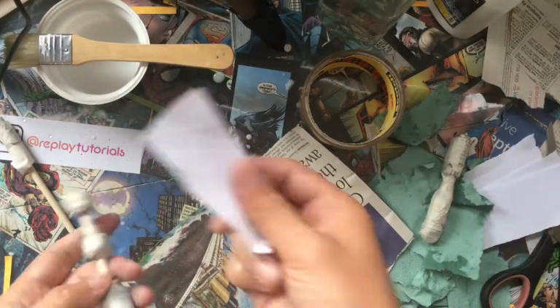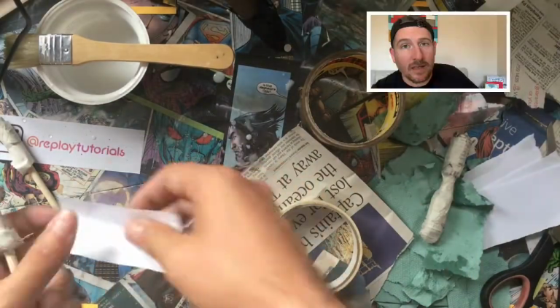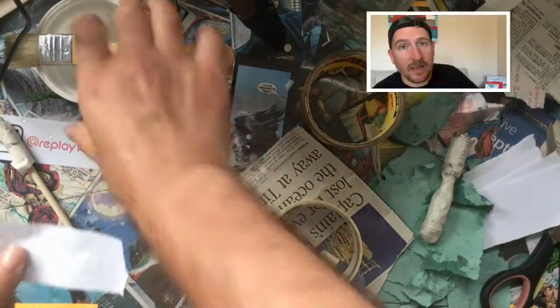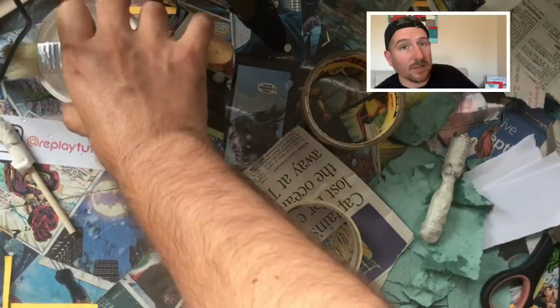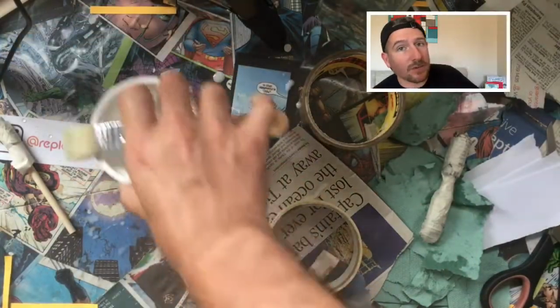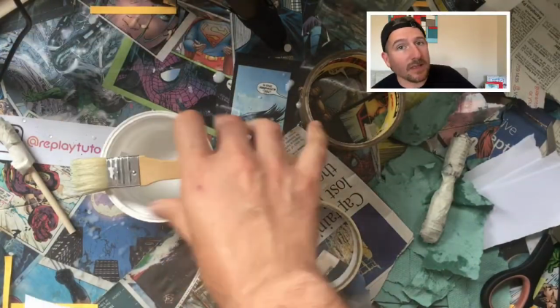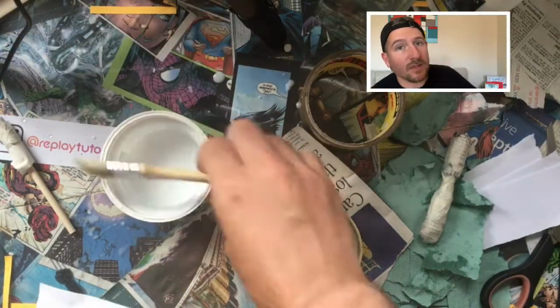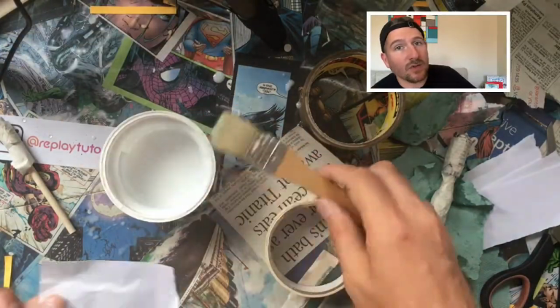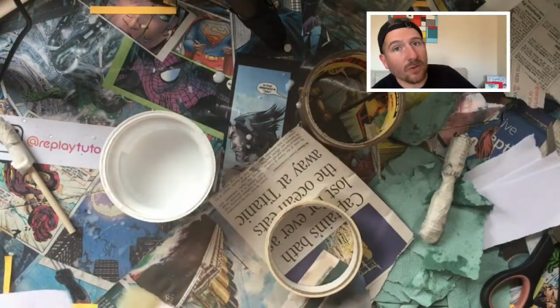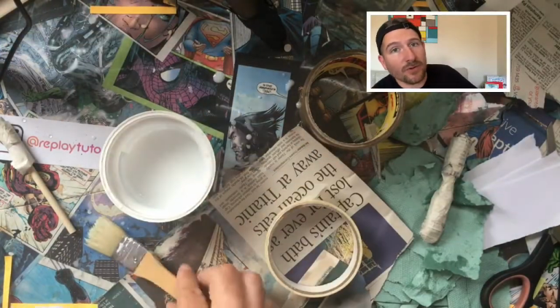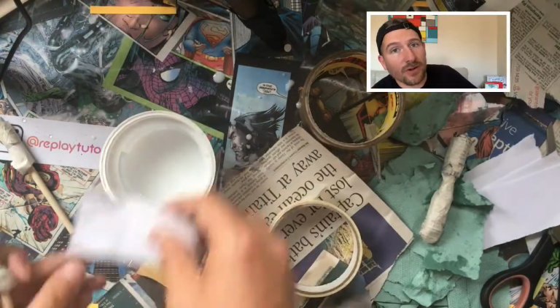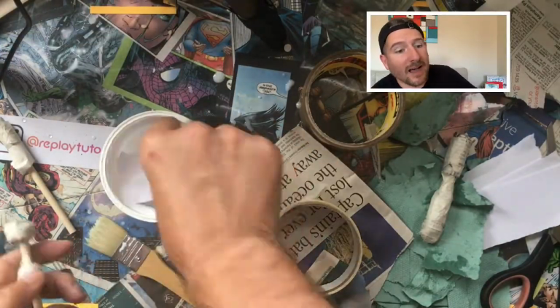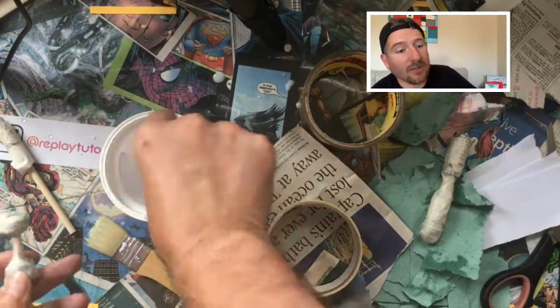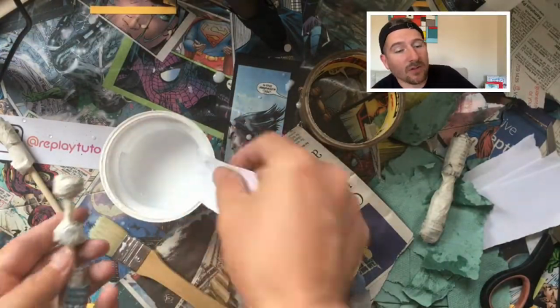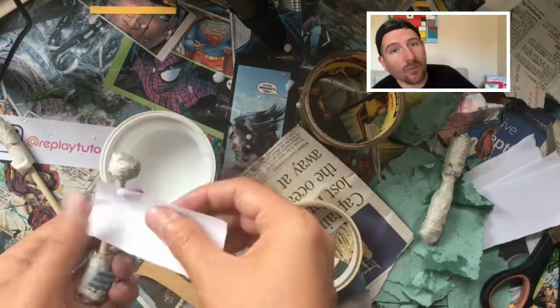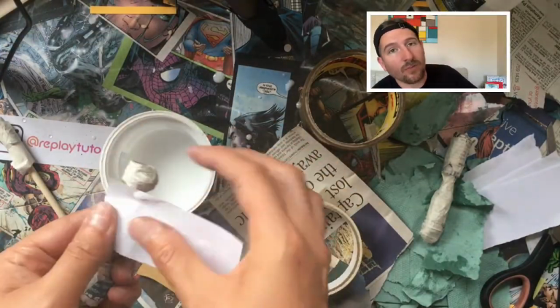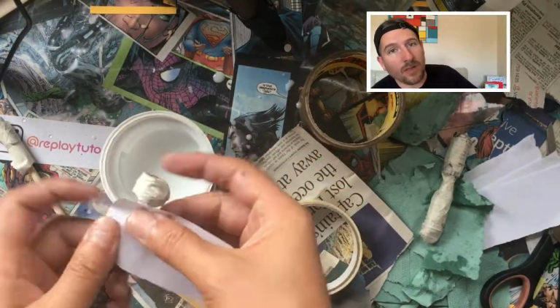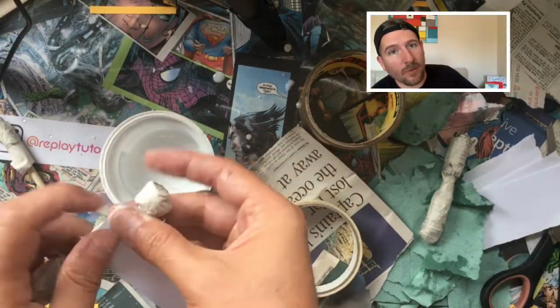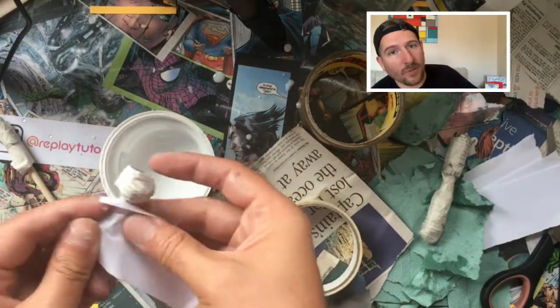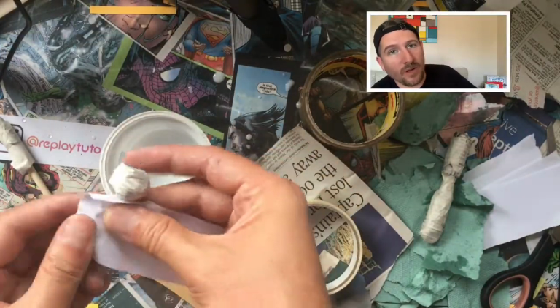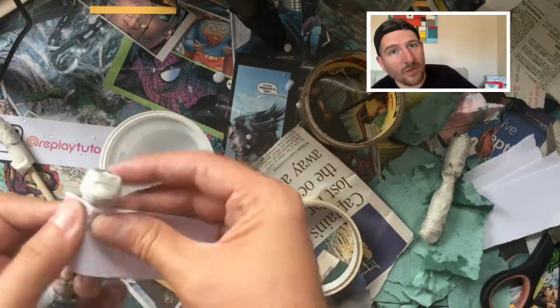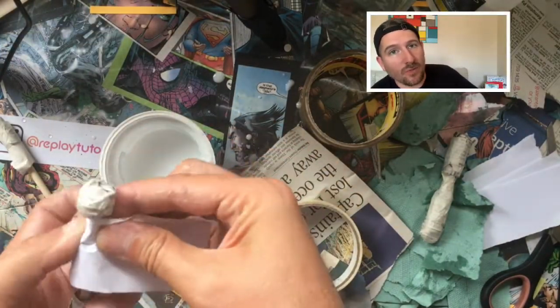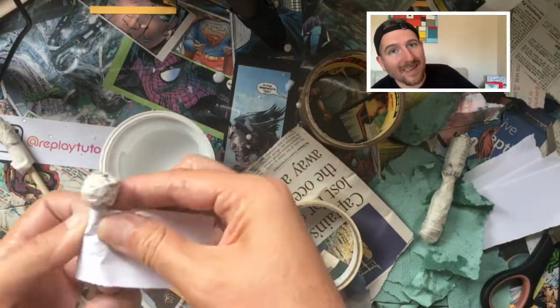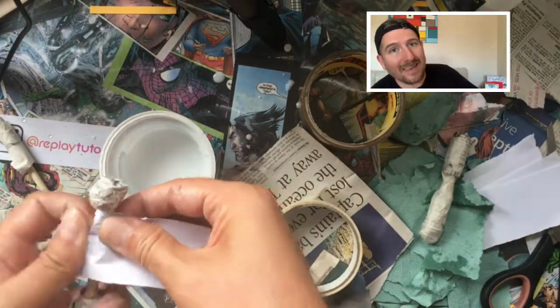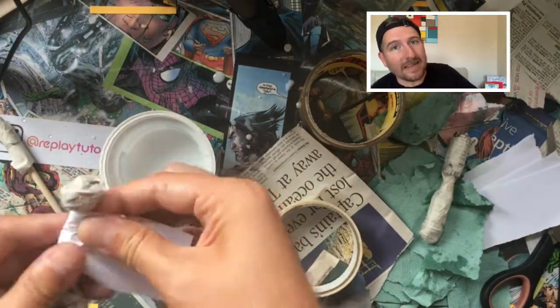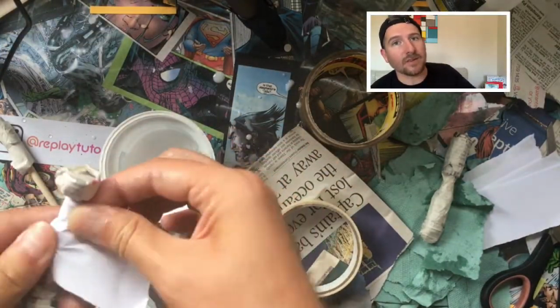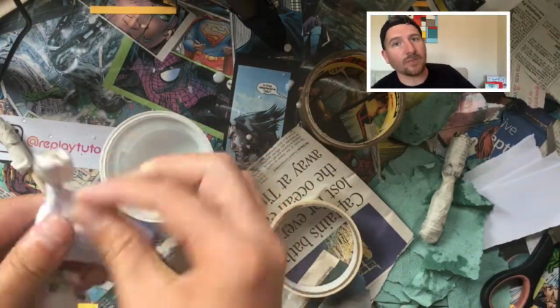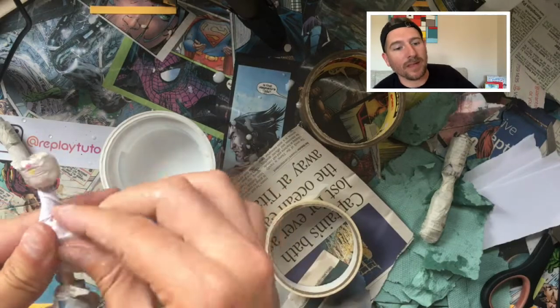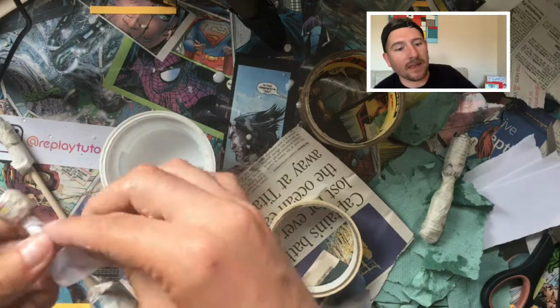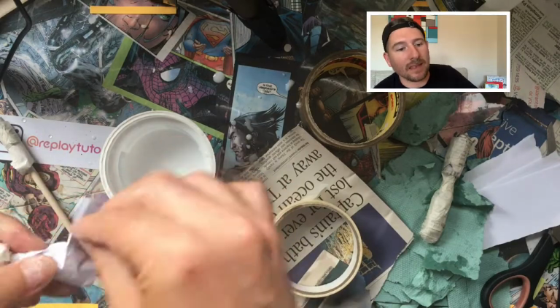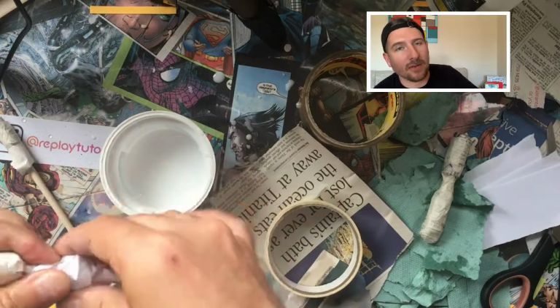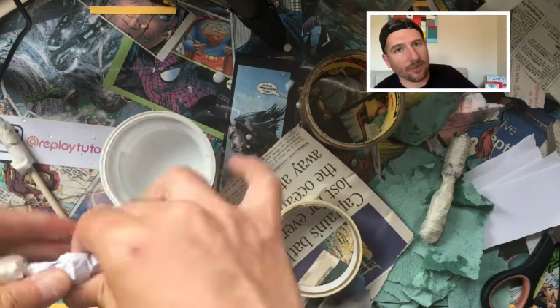It is important that you cover your handle with white paper as well, to make it easier to paint later on.